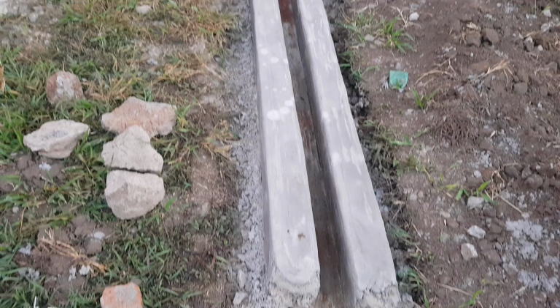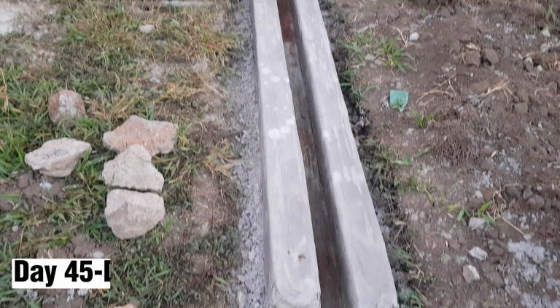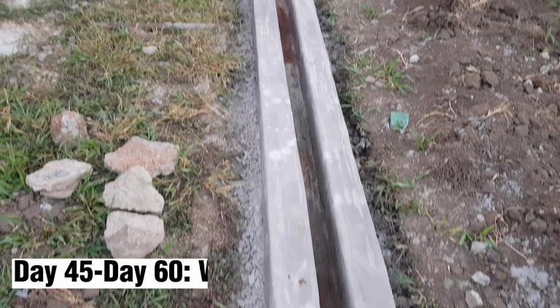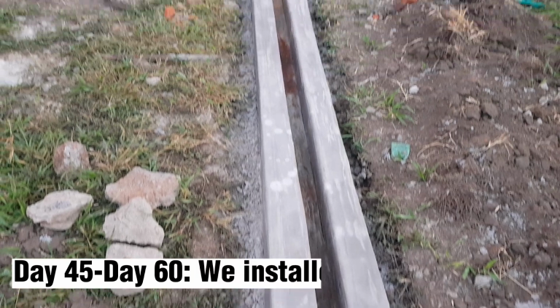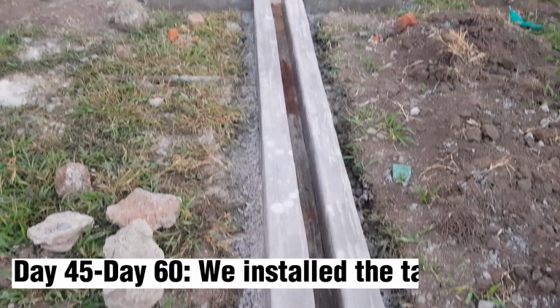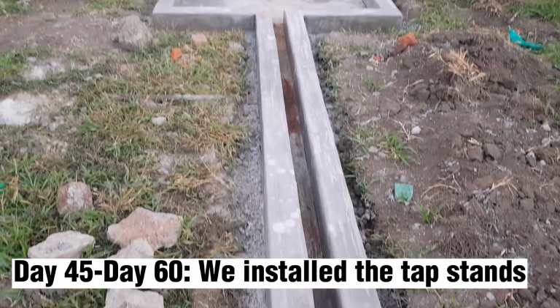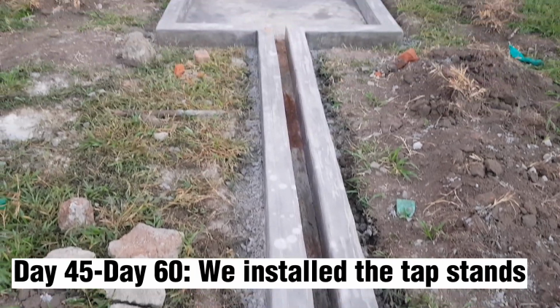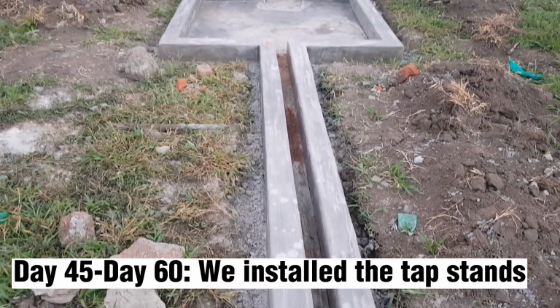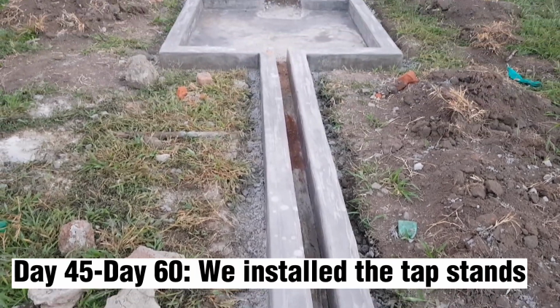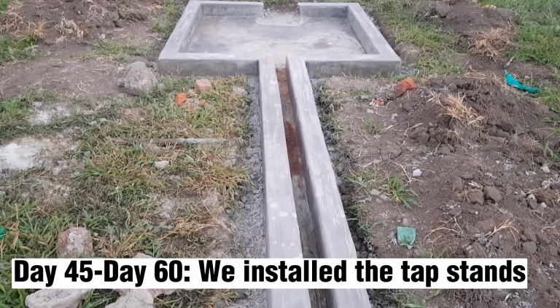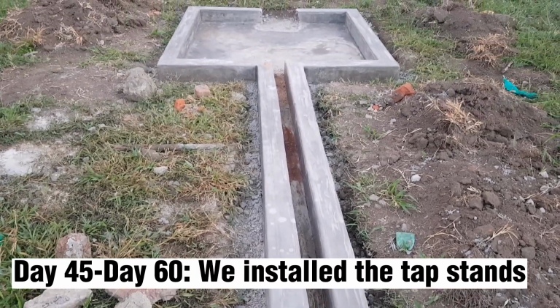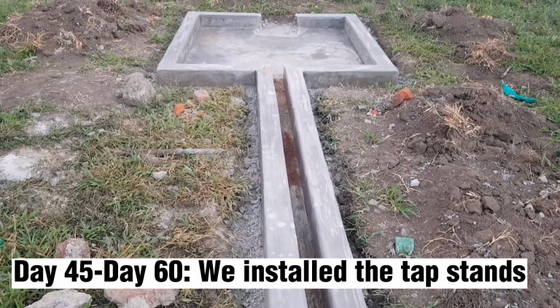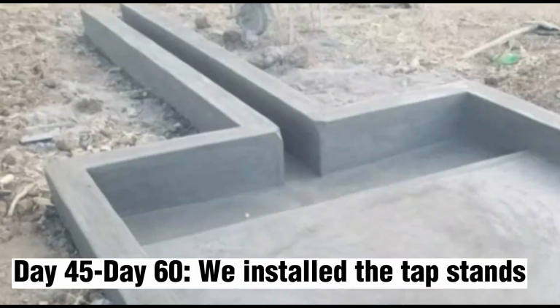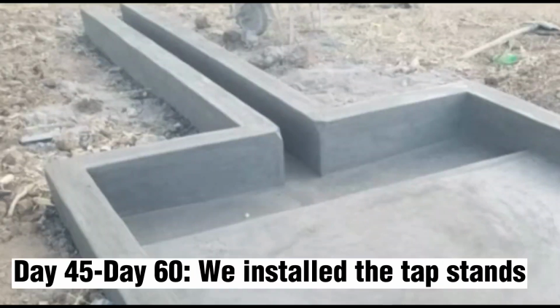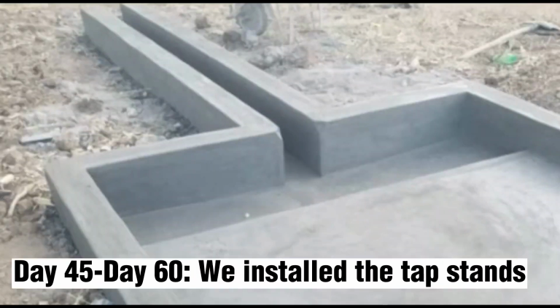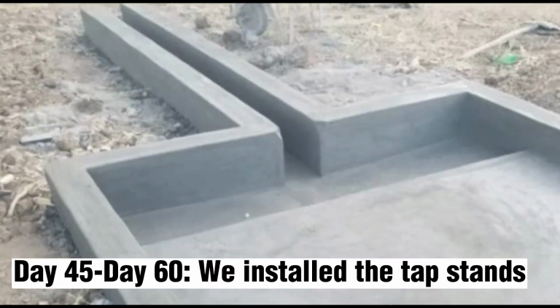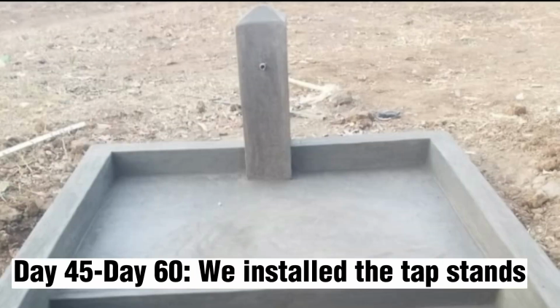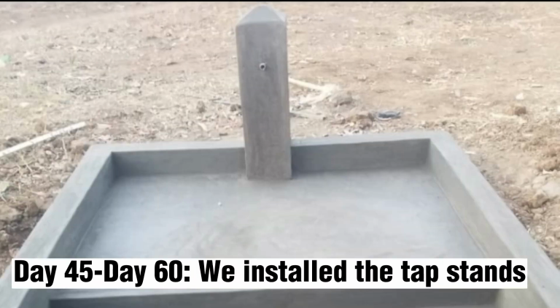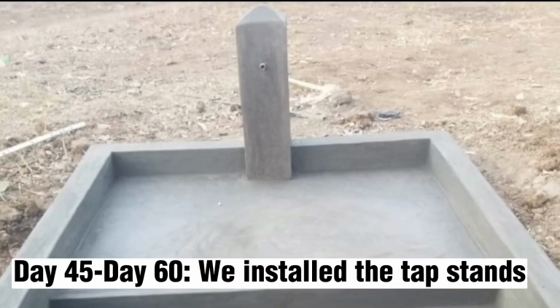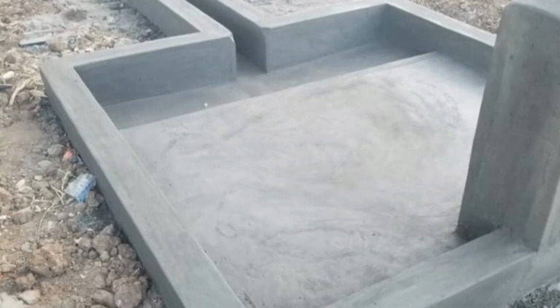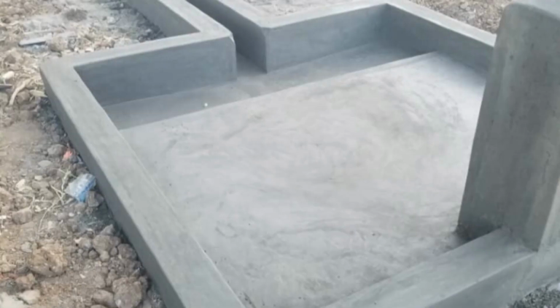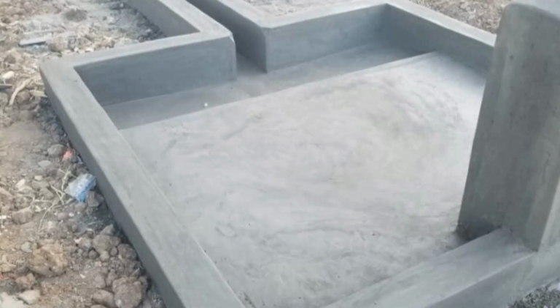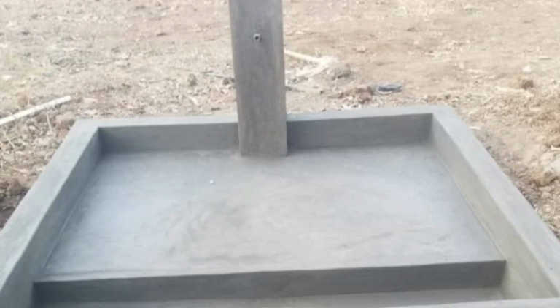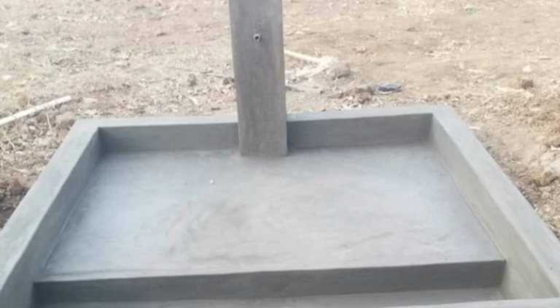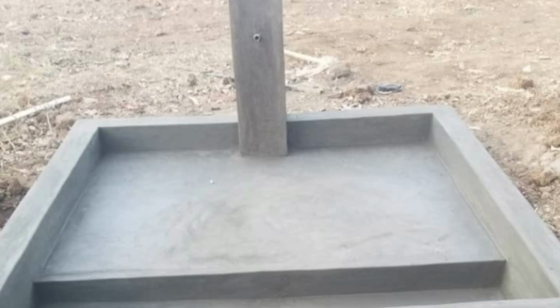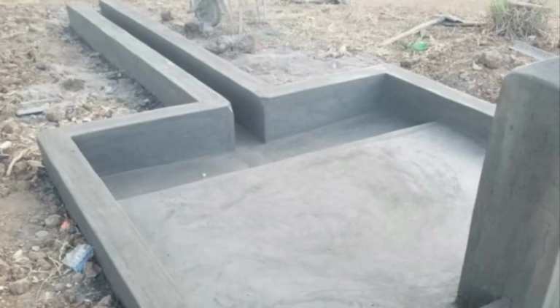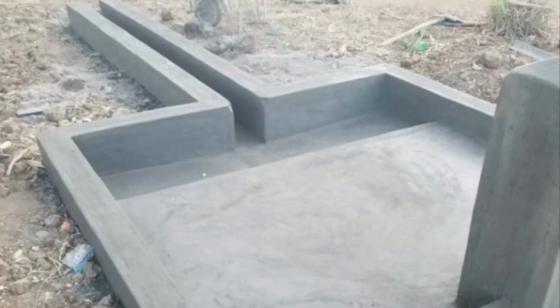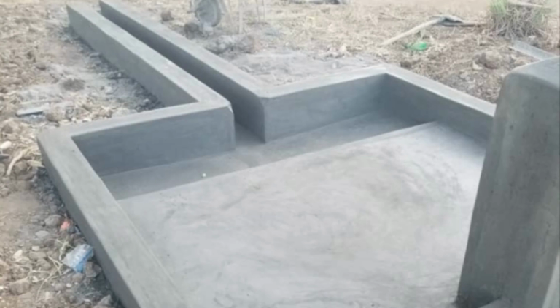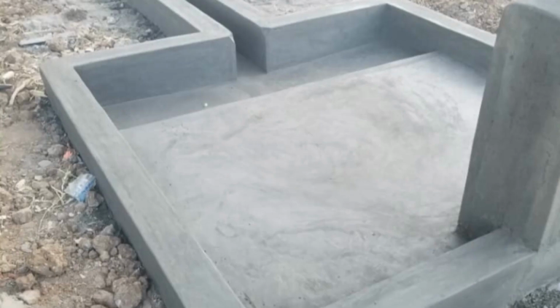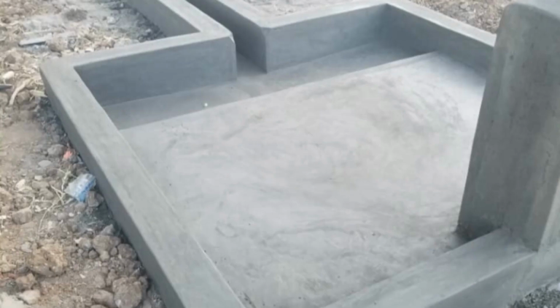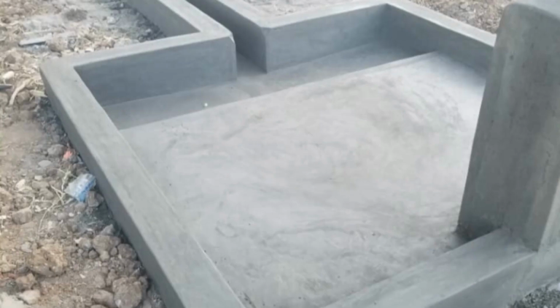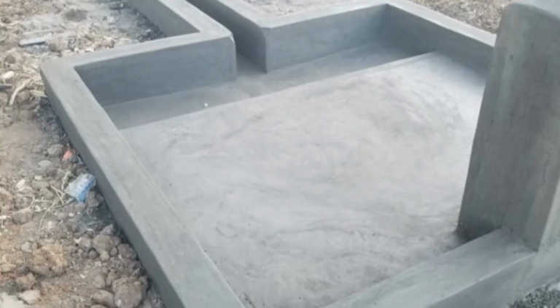From day 45 to day 60, we built 15 tap stands, and the top finish was just a simple cement paste.